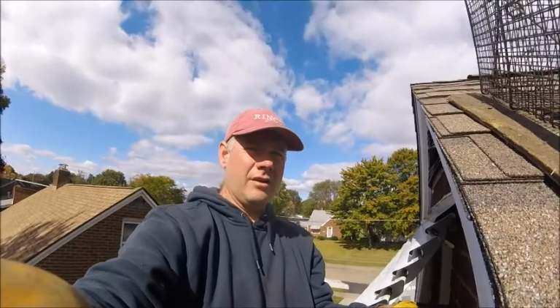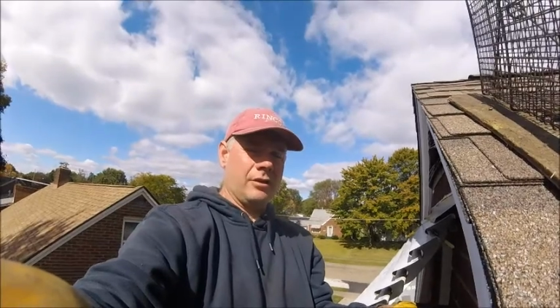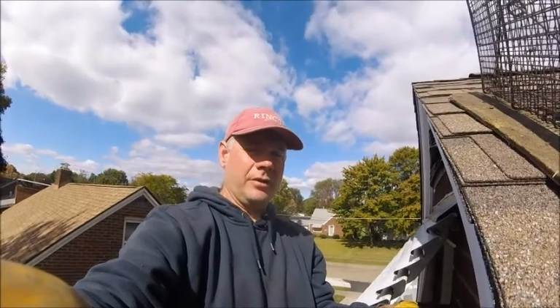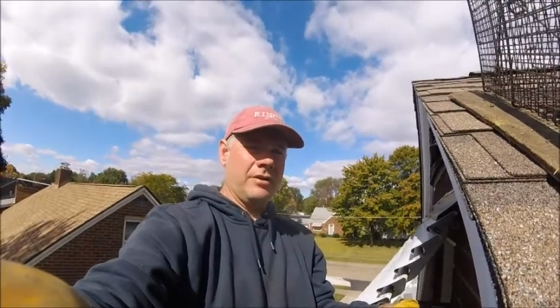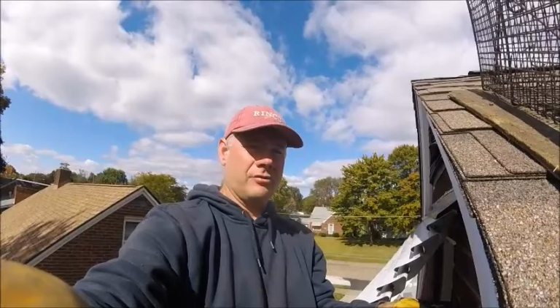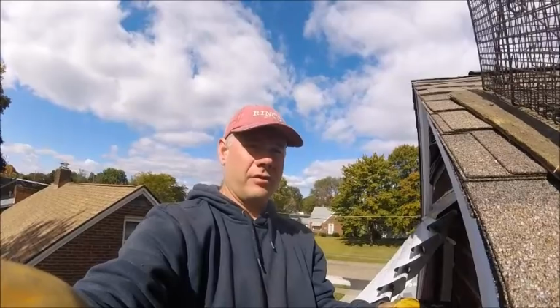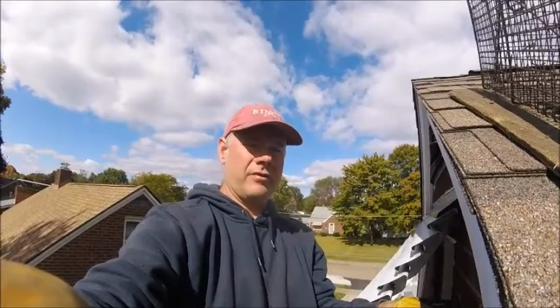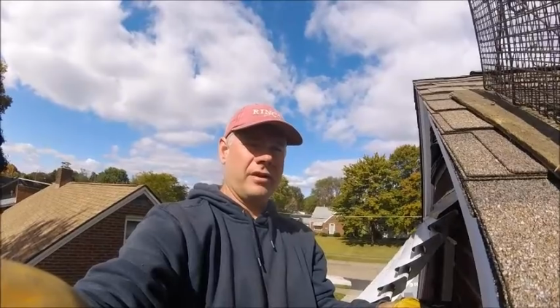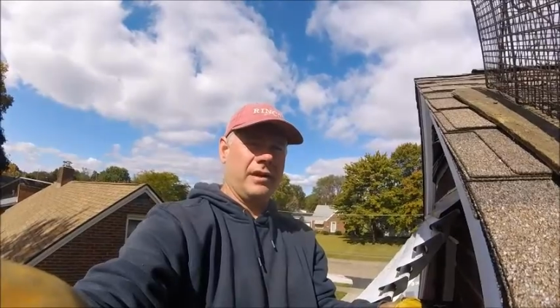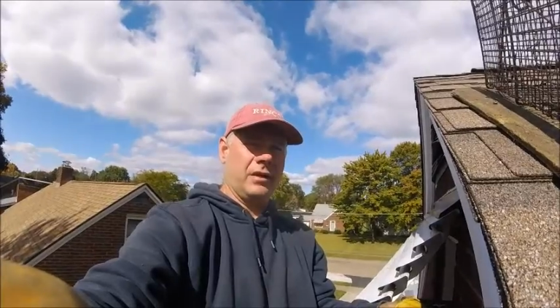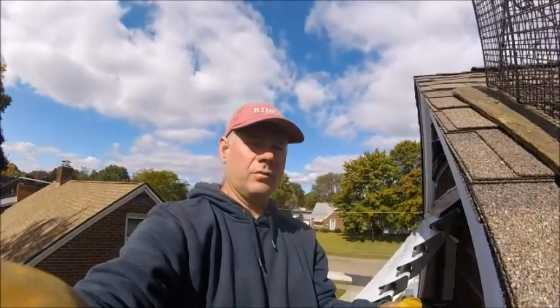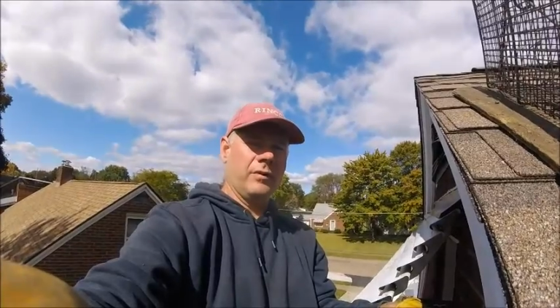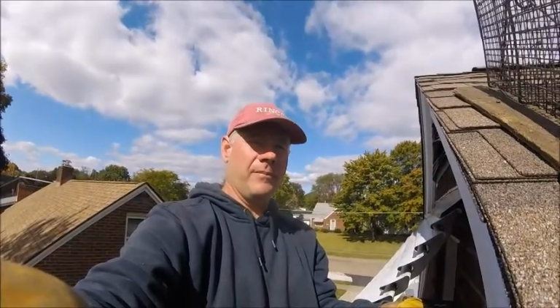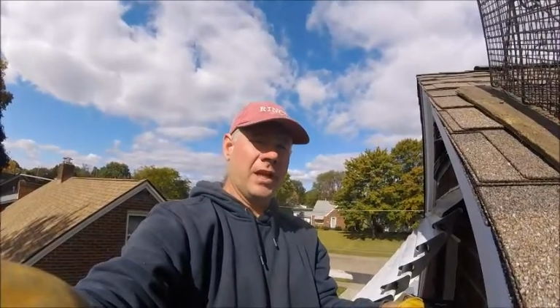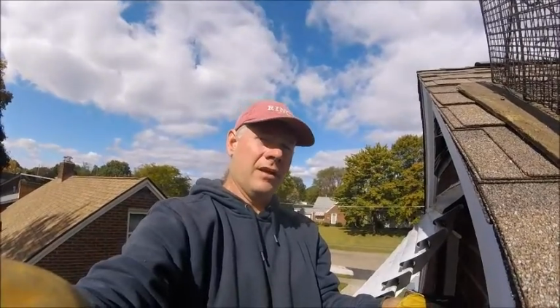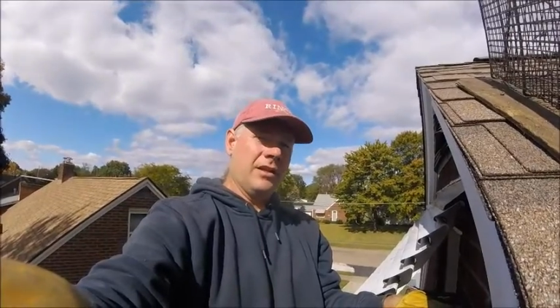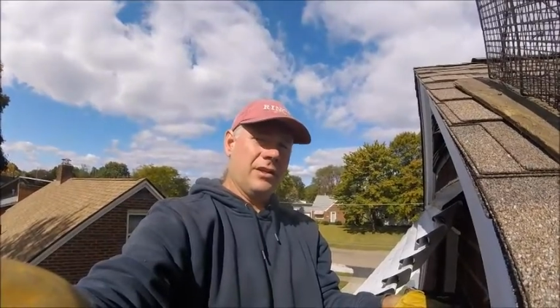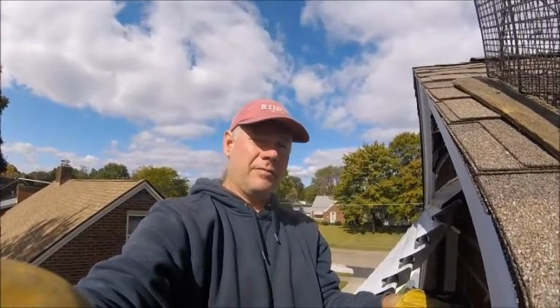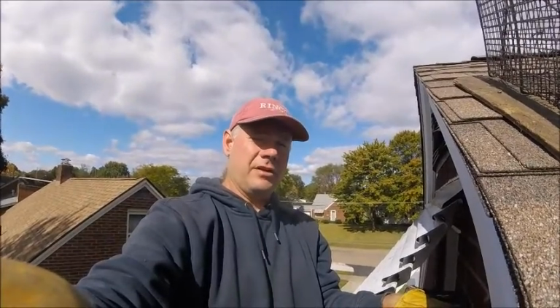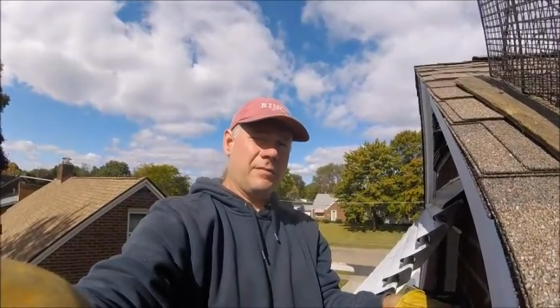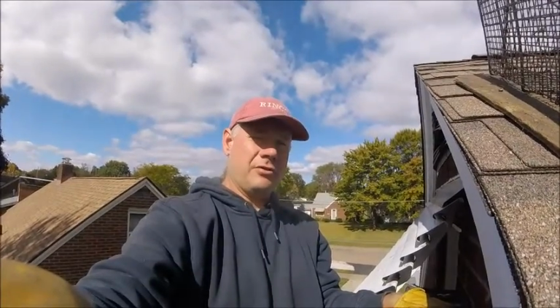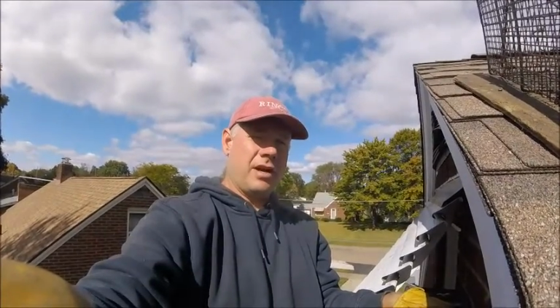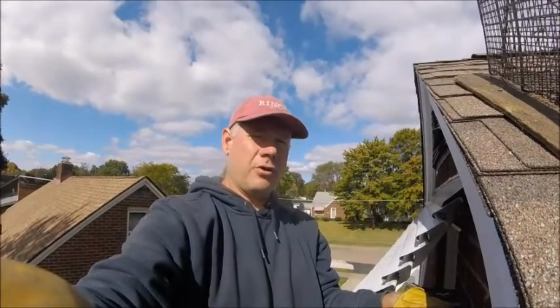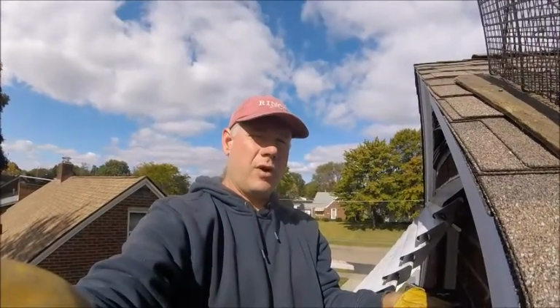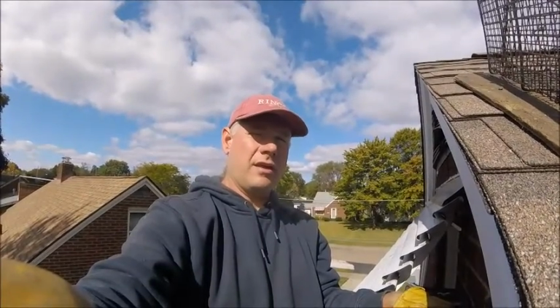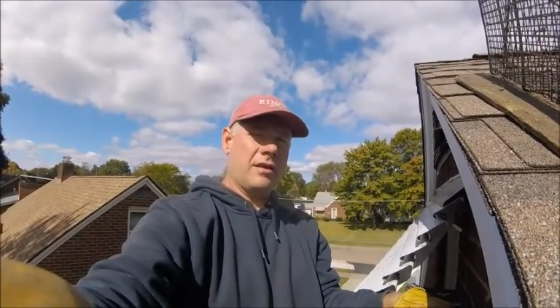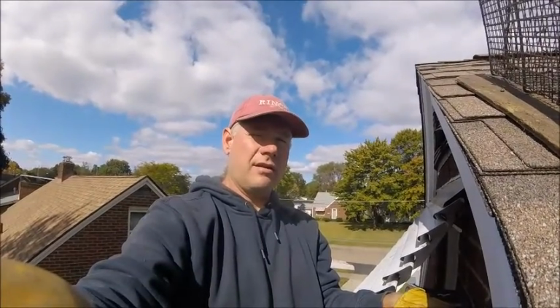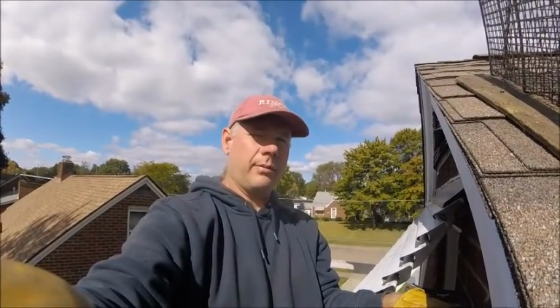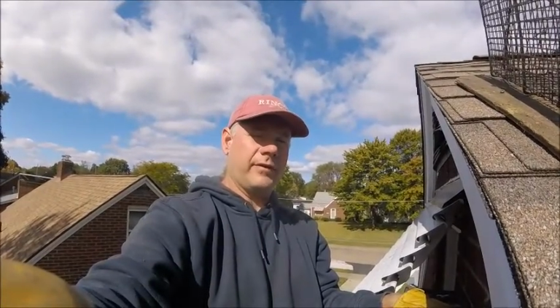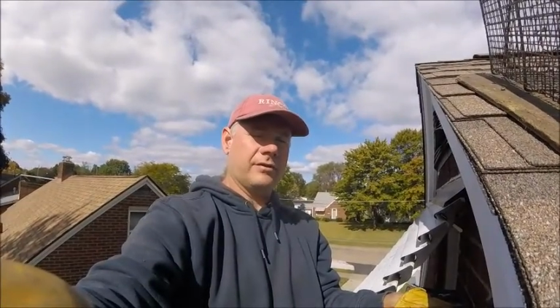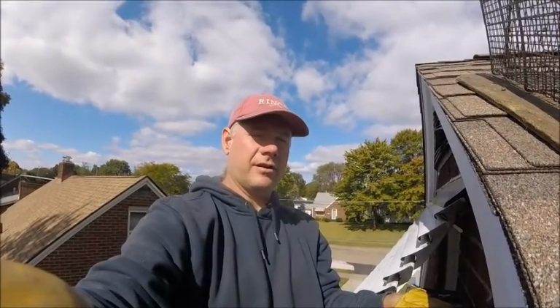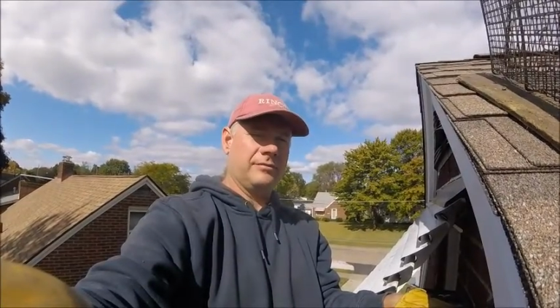Hello everyone, this is Ryan with Frontline Animal Removal. Today I'm going to demonstrate how weak gable vents are.